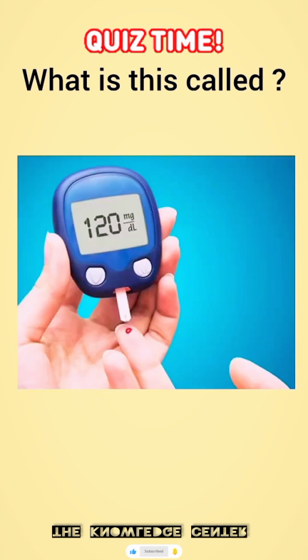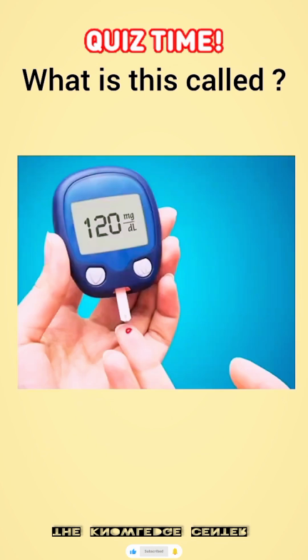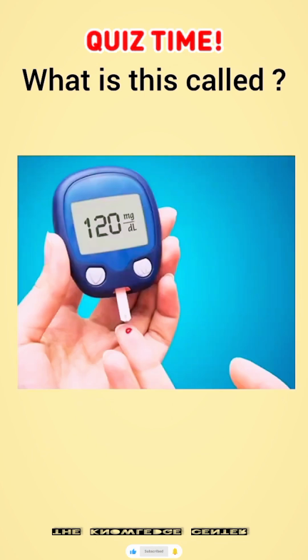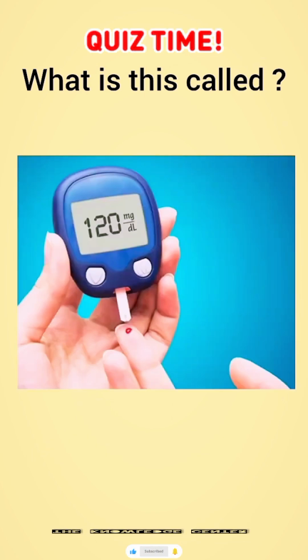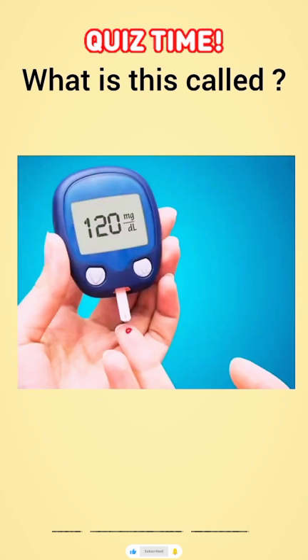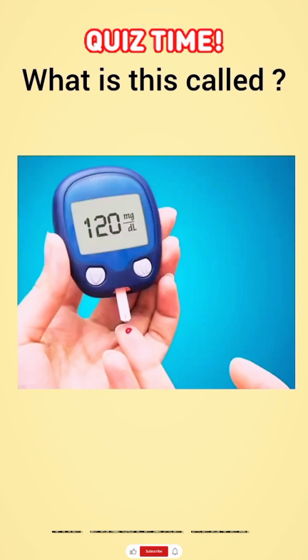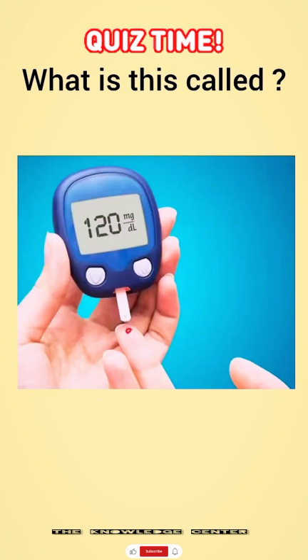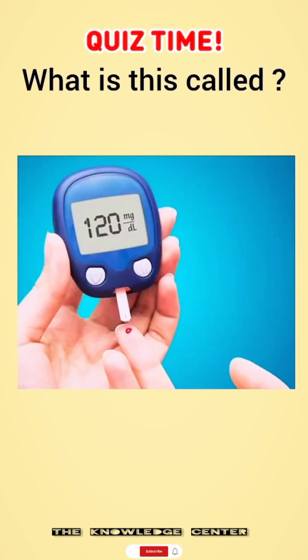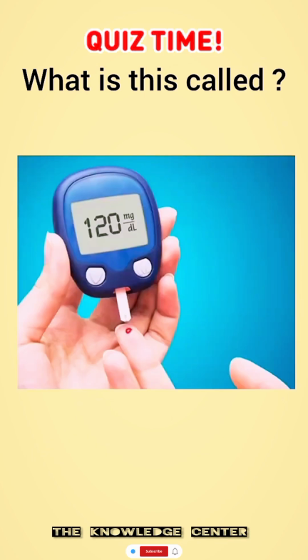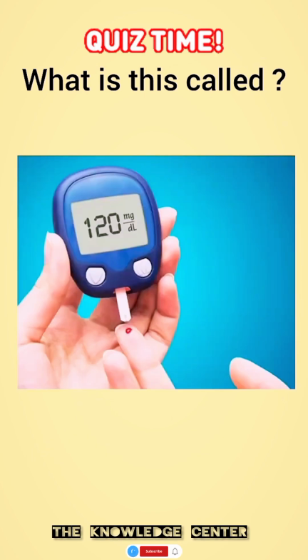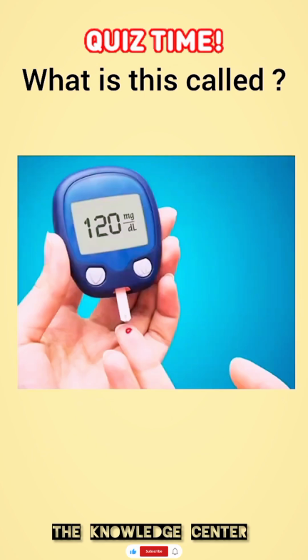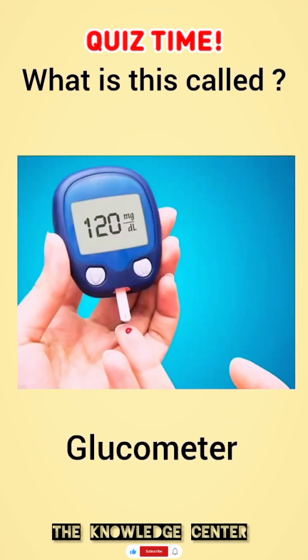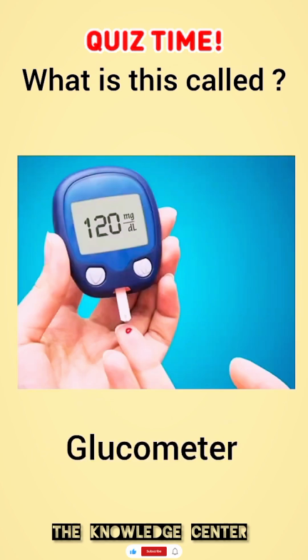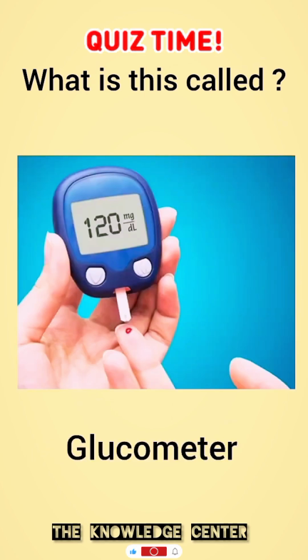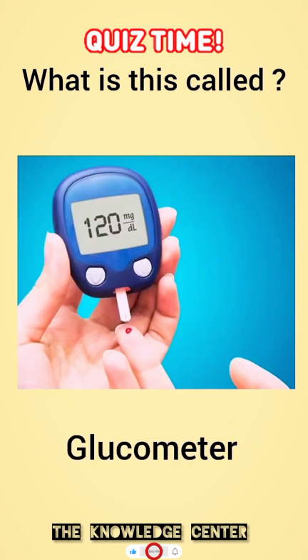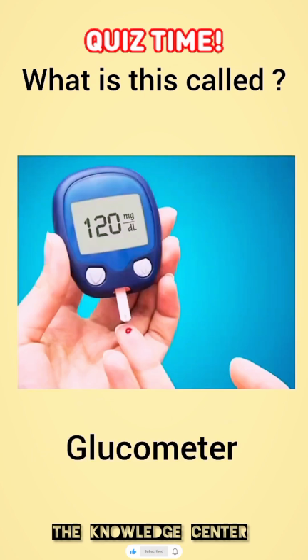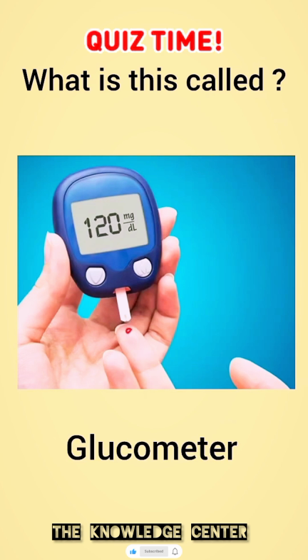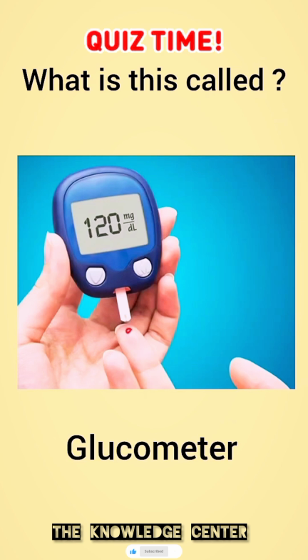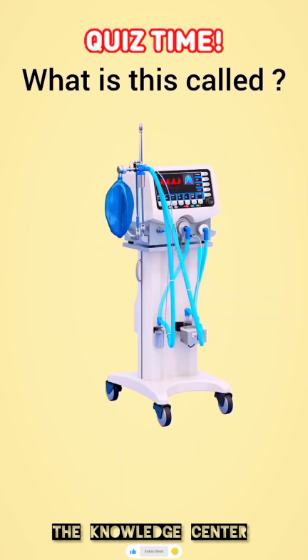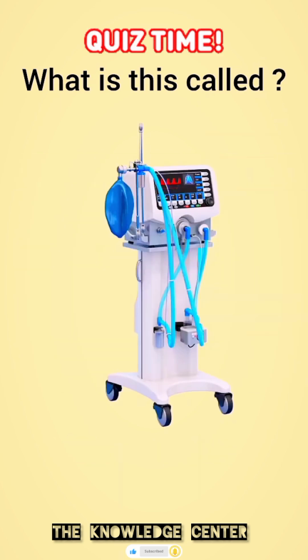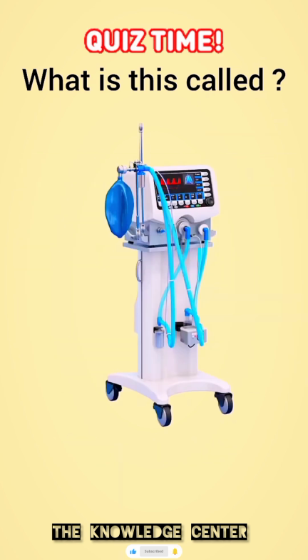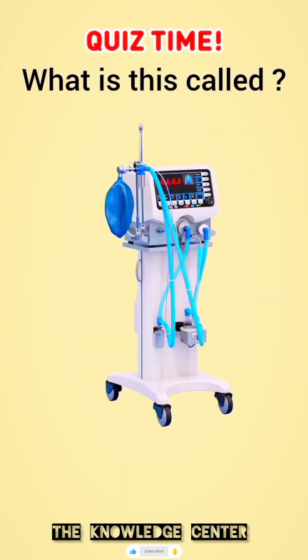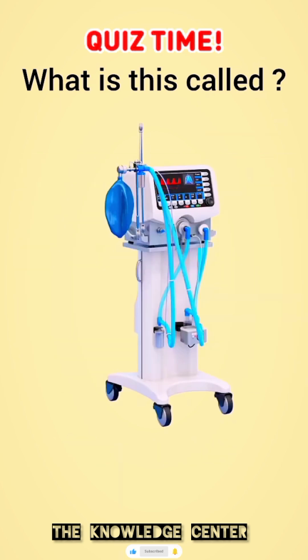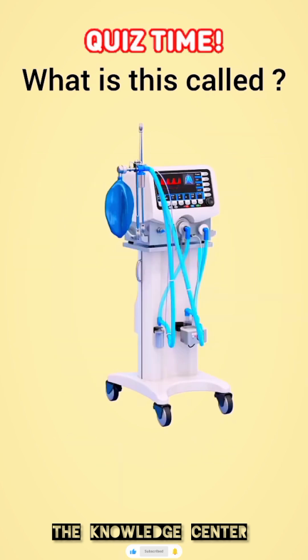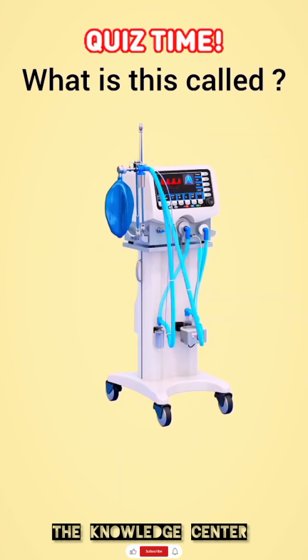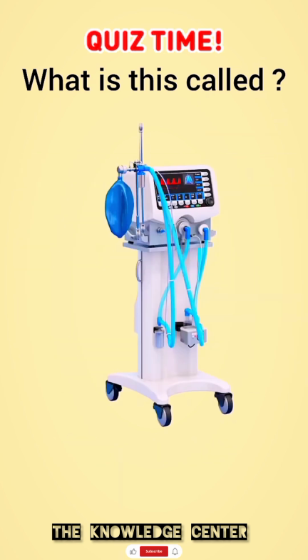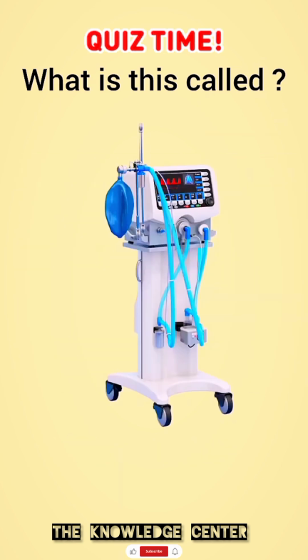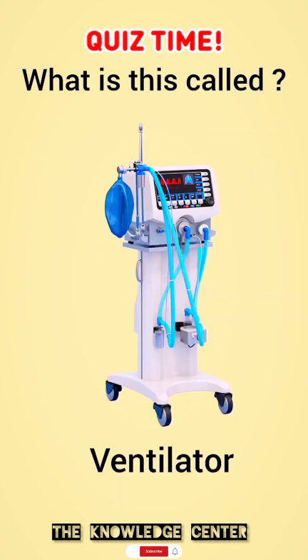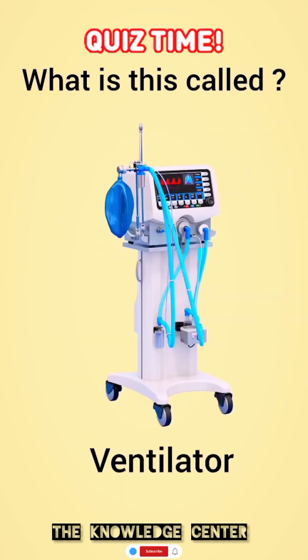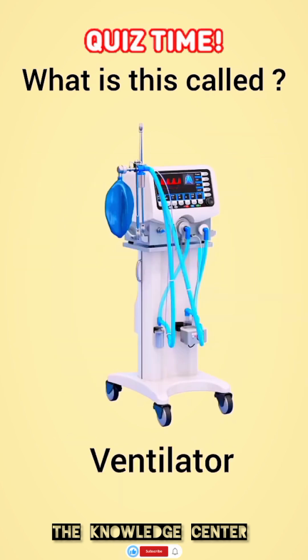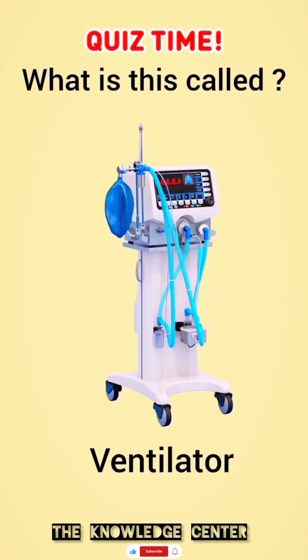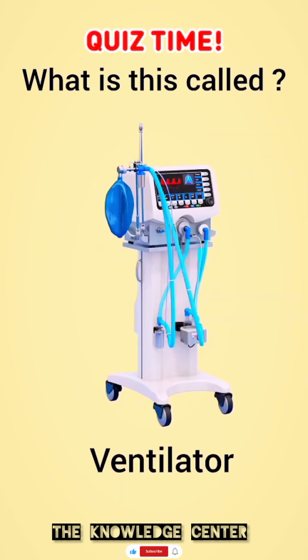What is this called? Glucometer. What is this called? Ventilator.